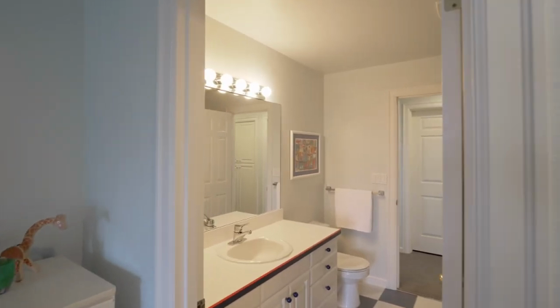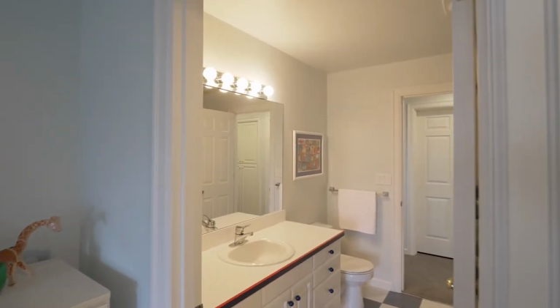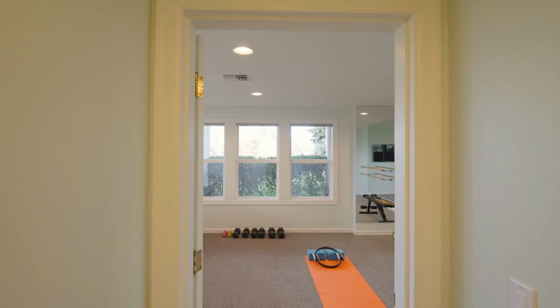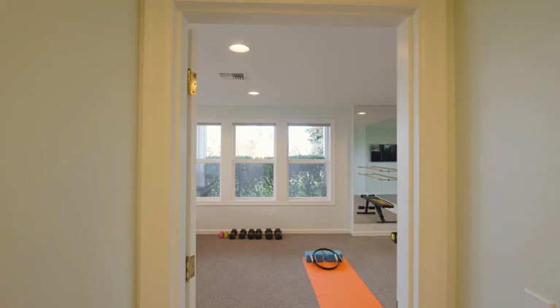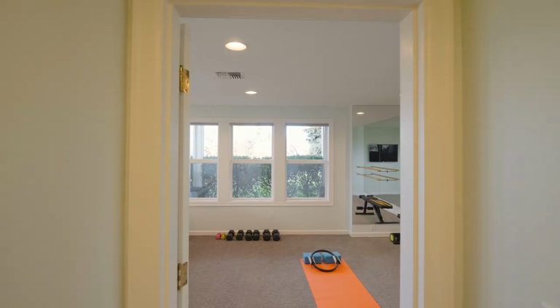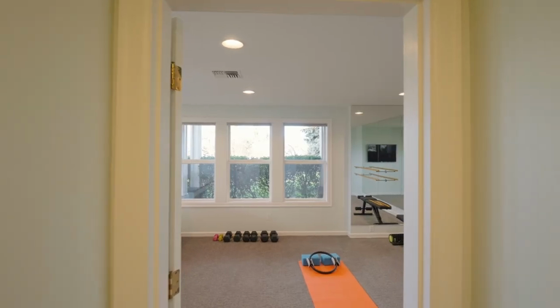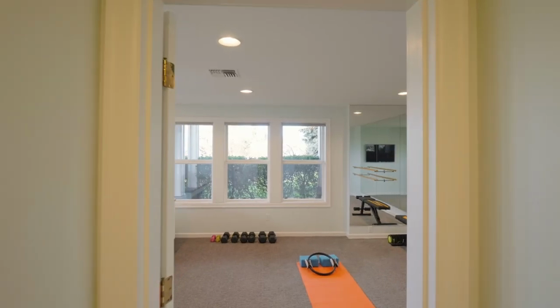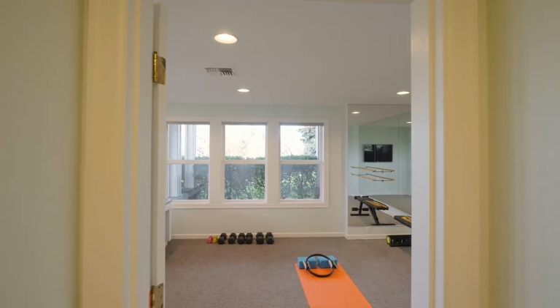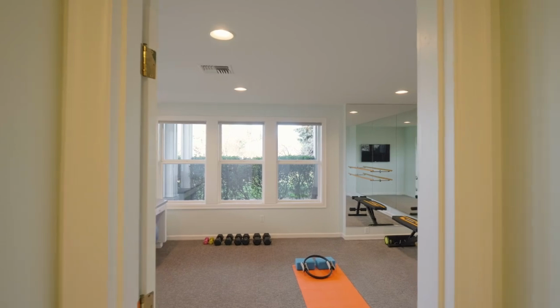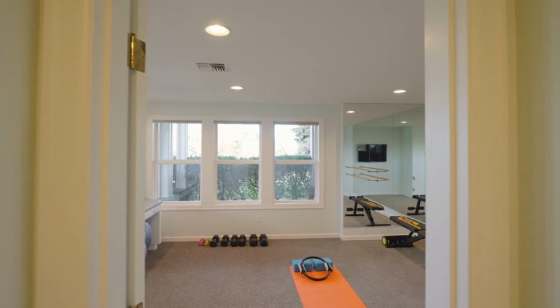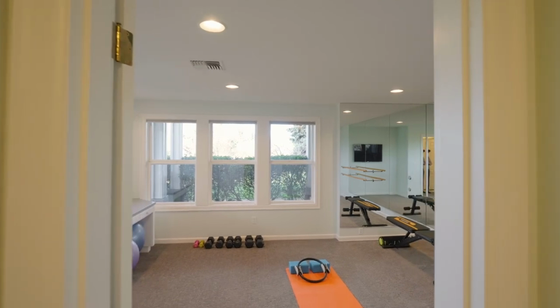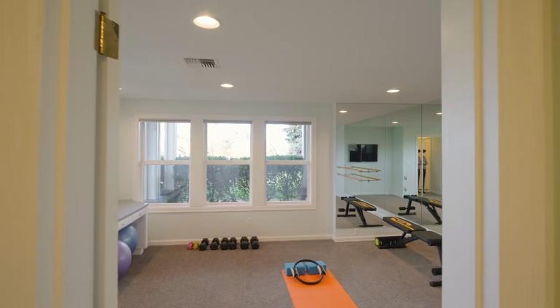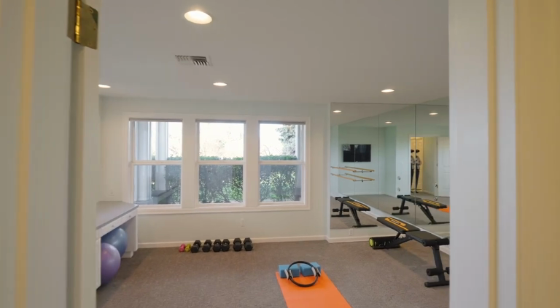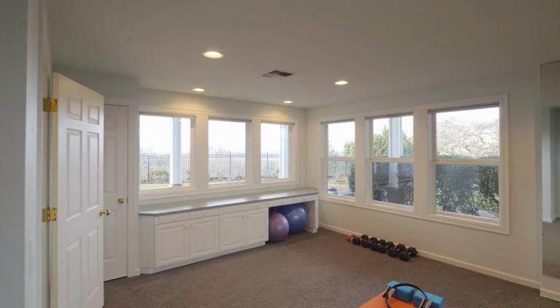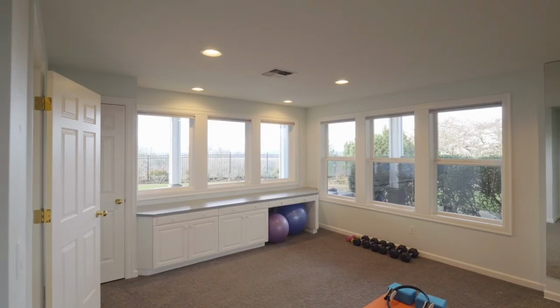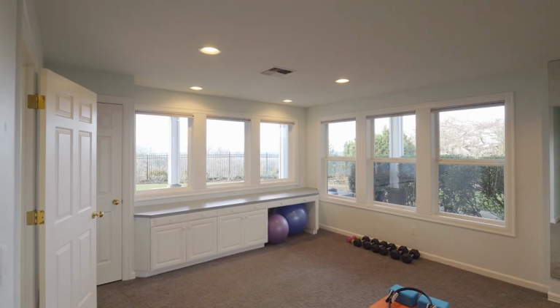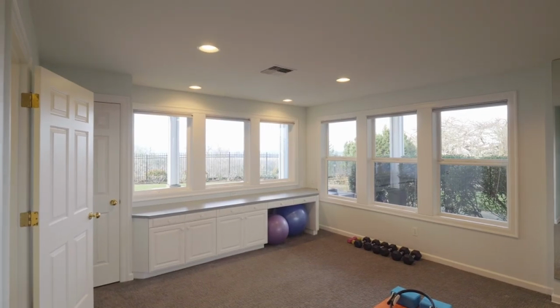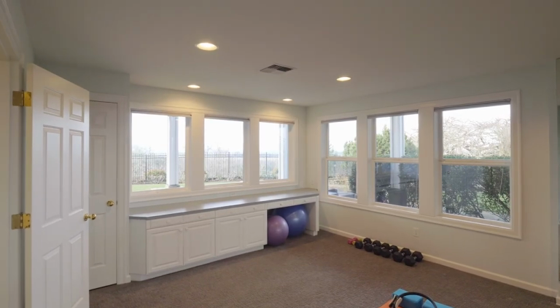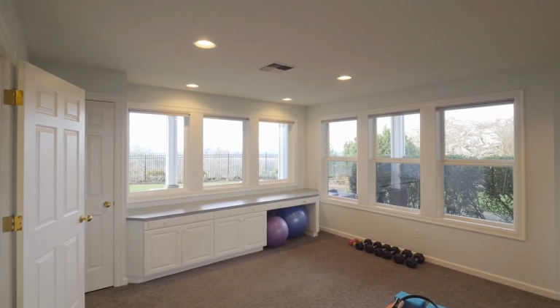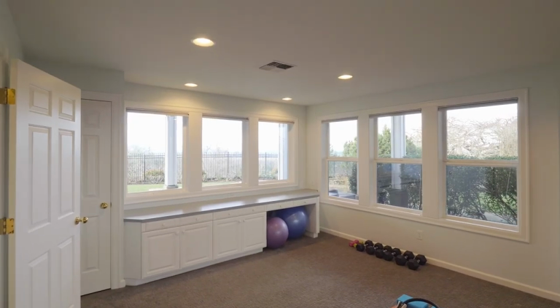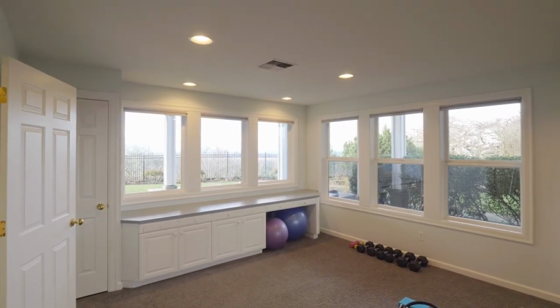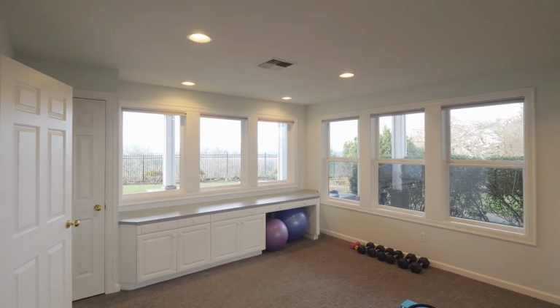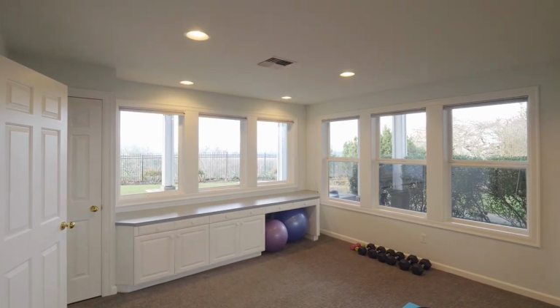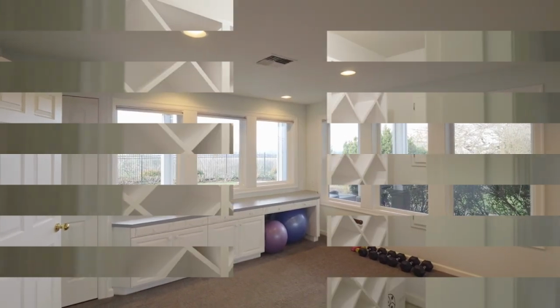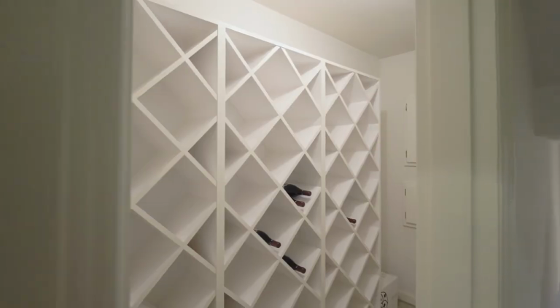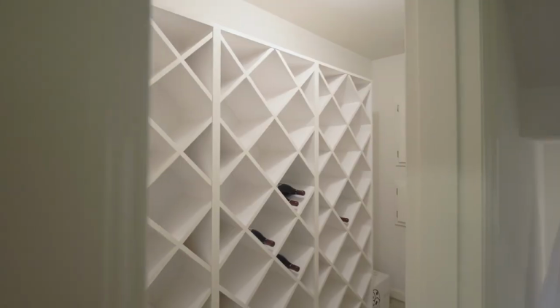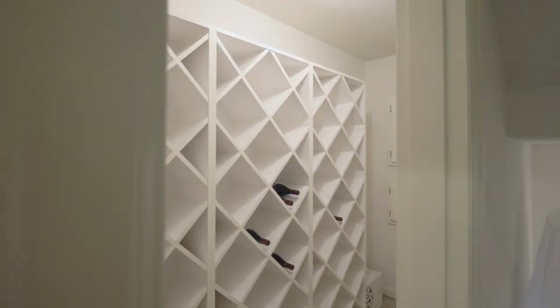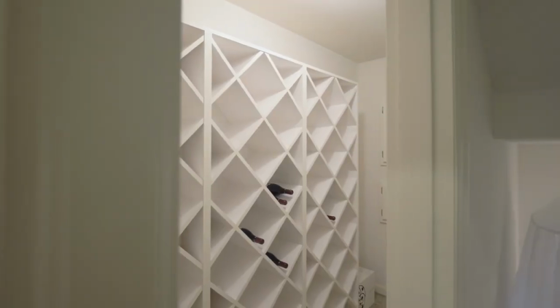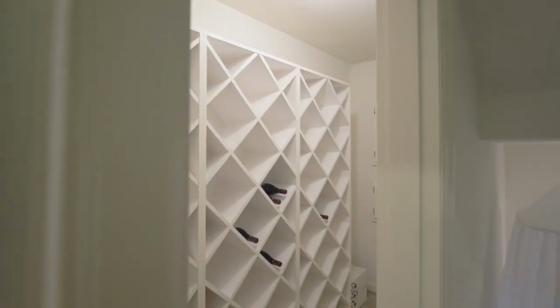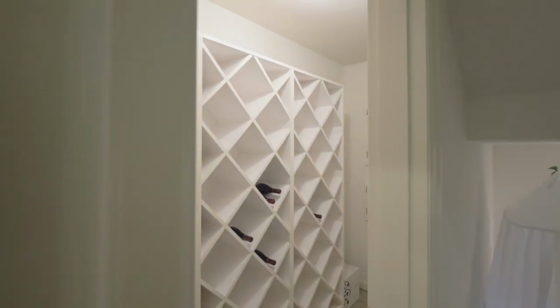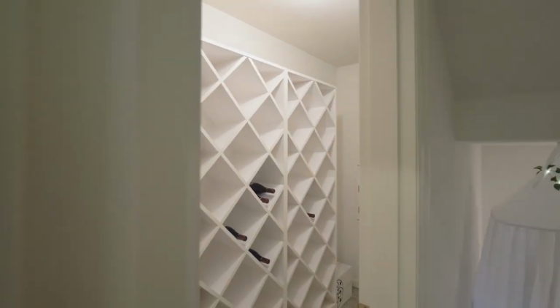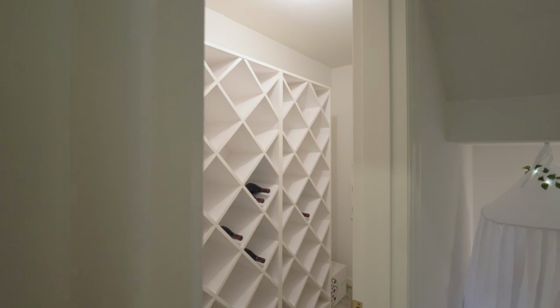Plus a personal home gym, exercise, or playroom, and a wine cellar for storing your favorite vintage.